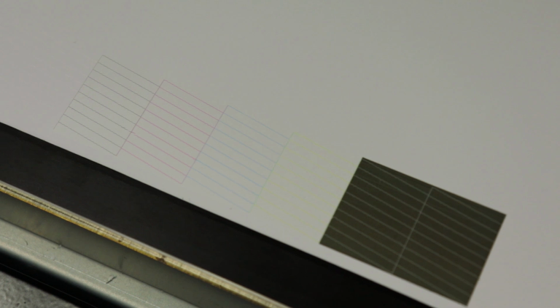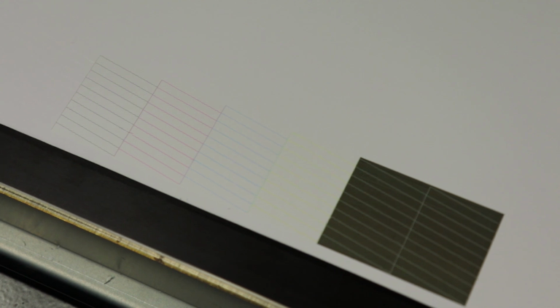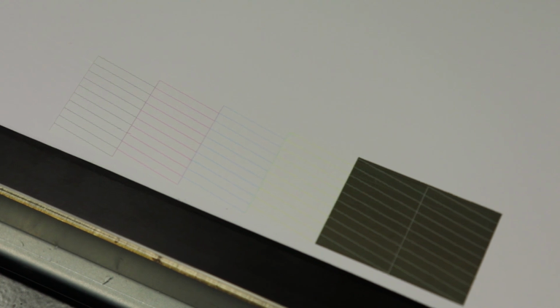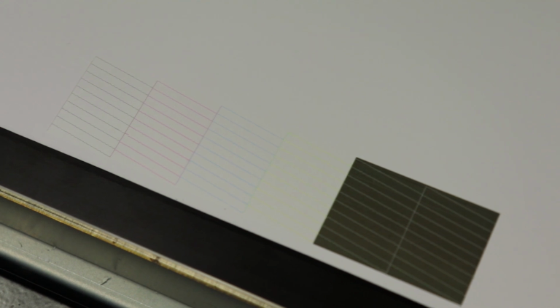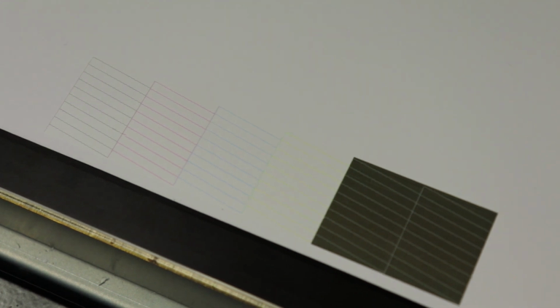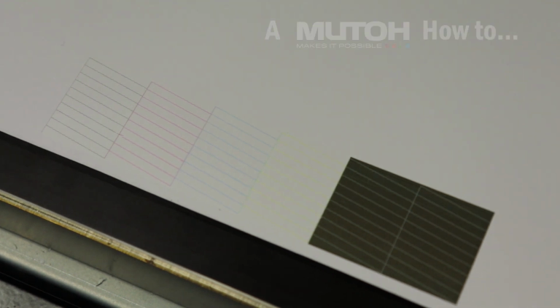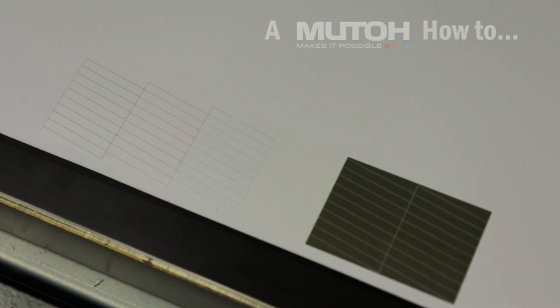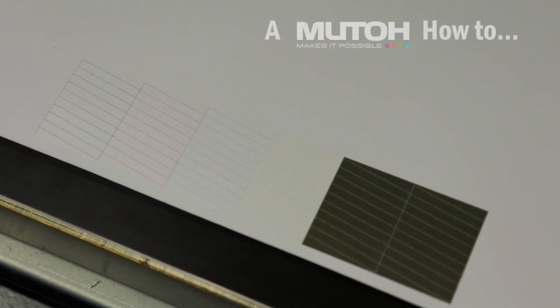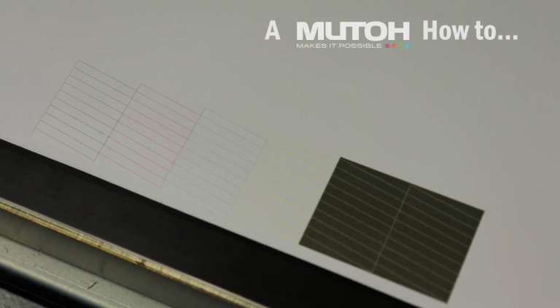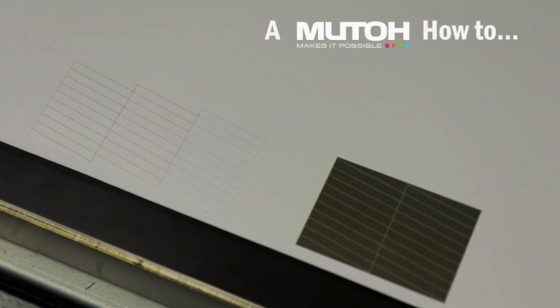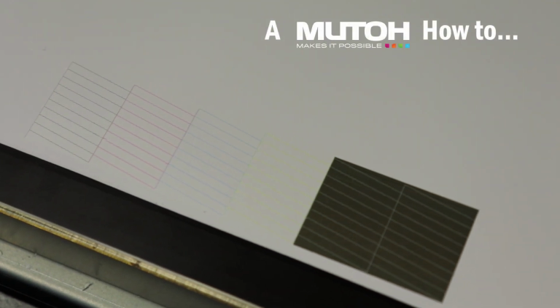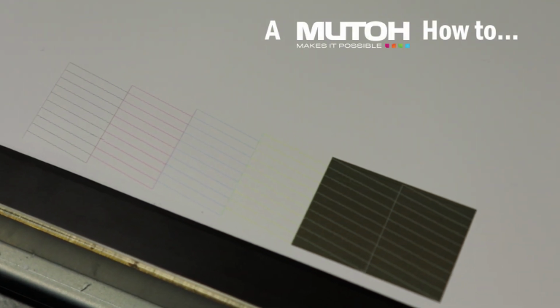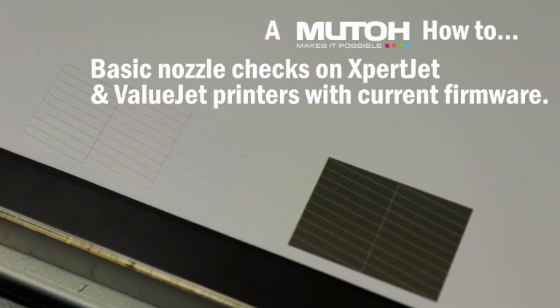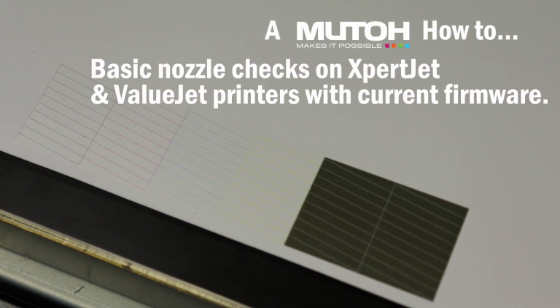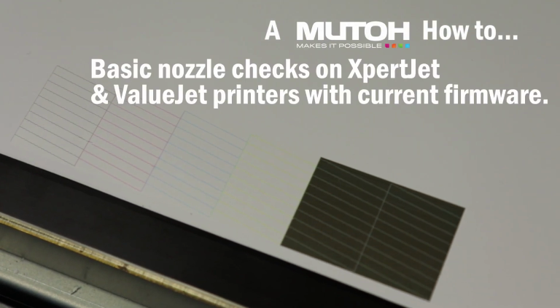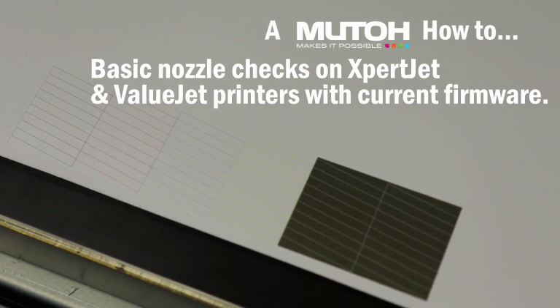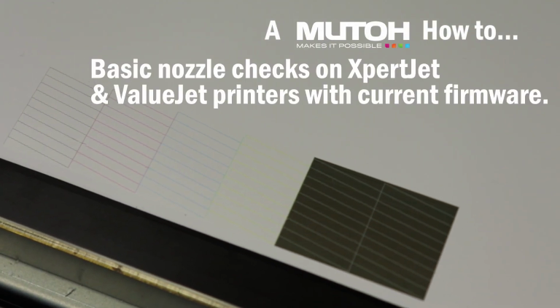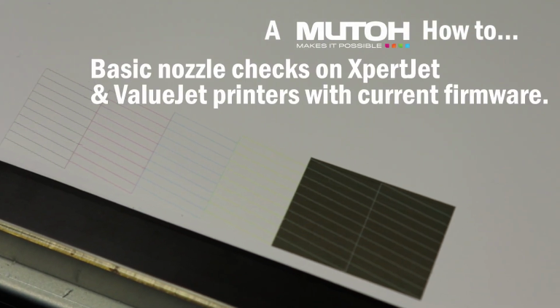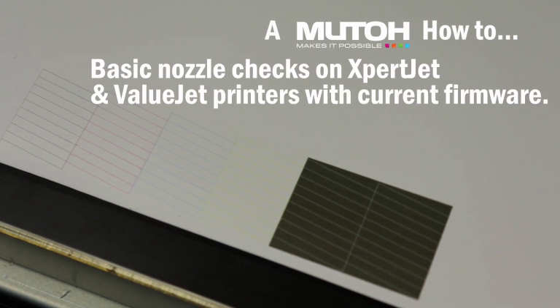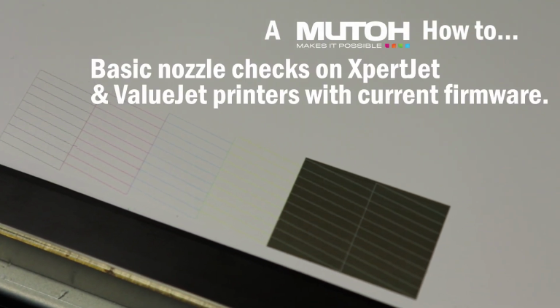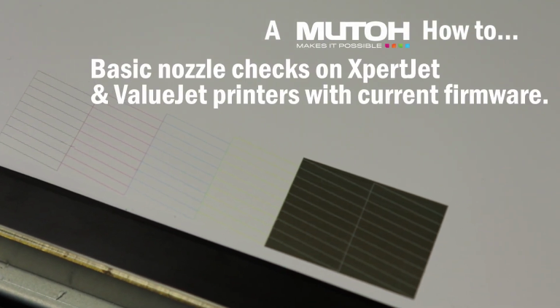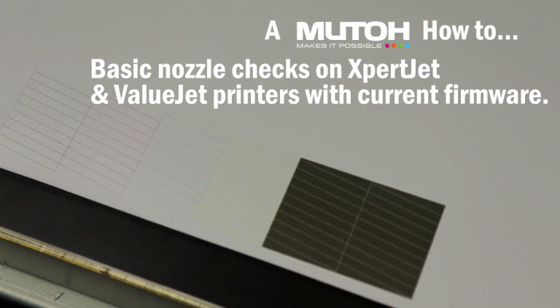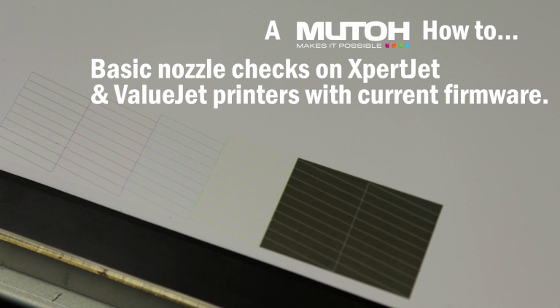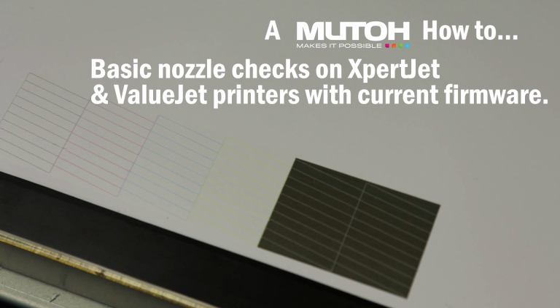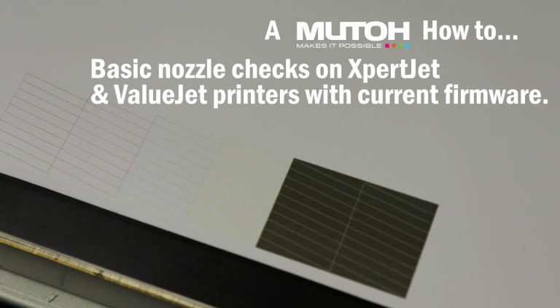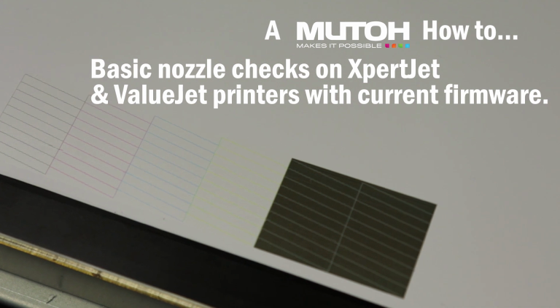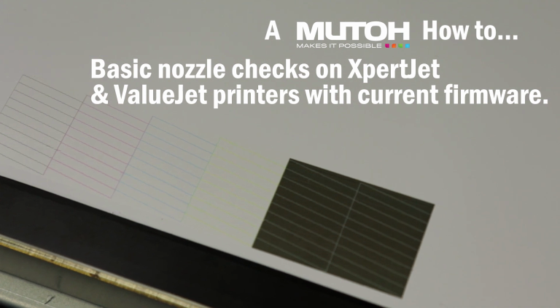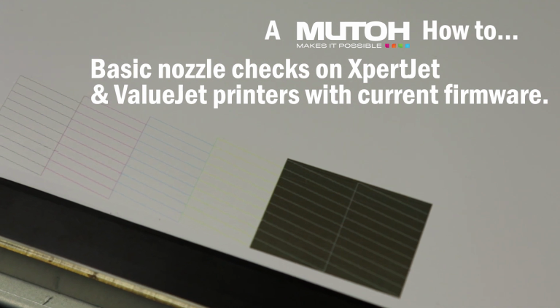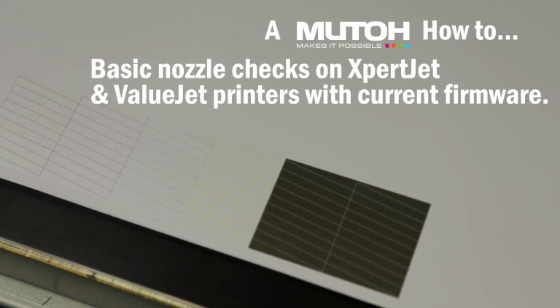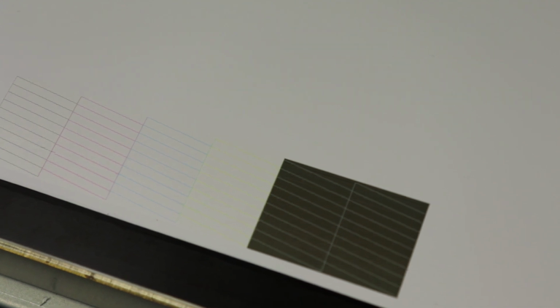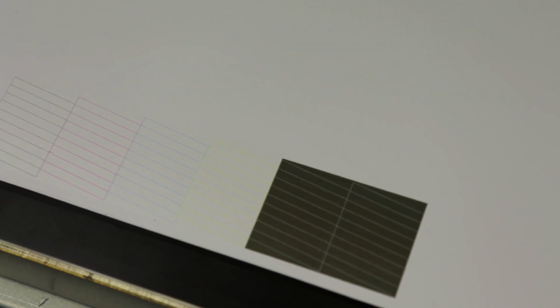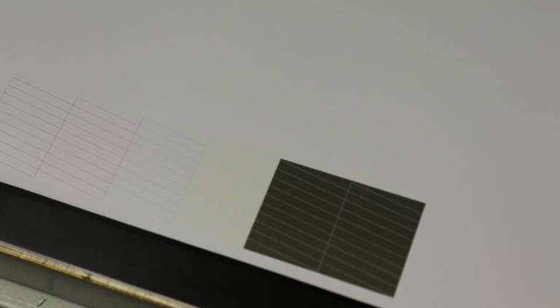Hello, this is Ryan with MUTO America. Today we are going to go over how to perform a basic nozzle check on Expert Jet and Value Jet printers on current firmware.